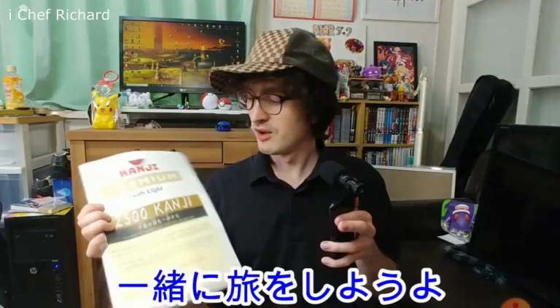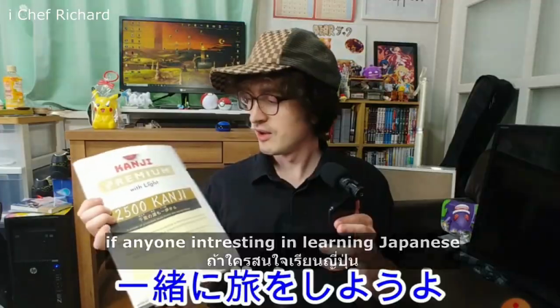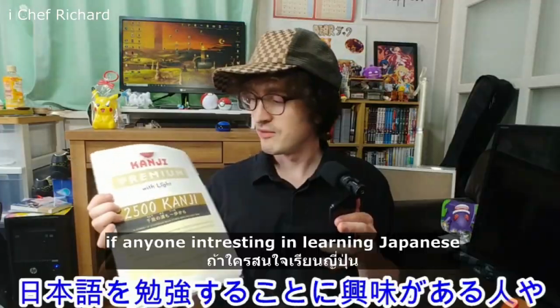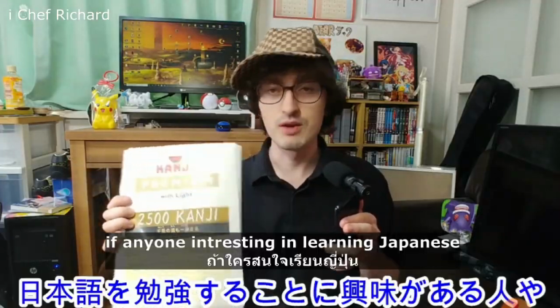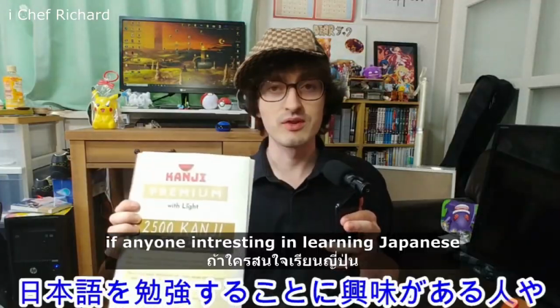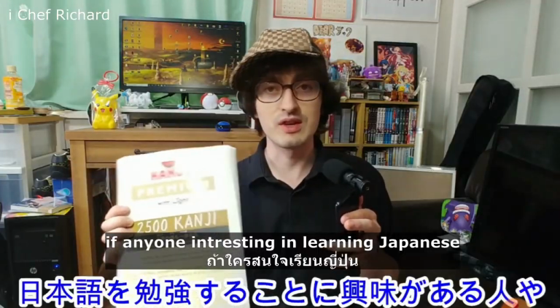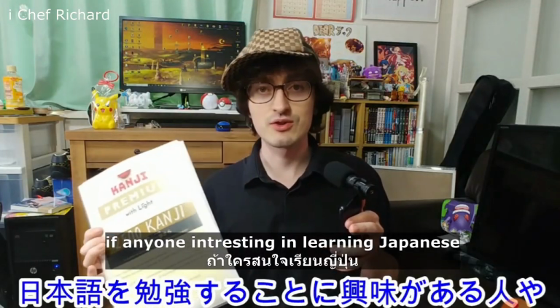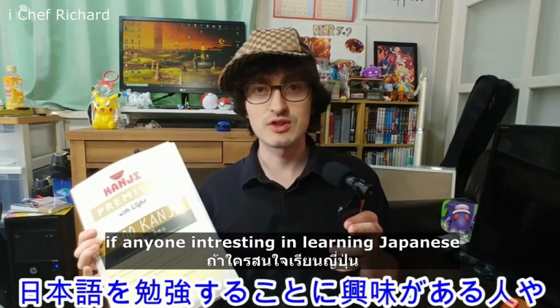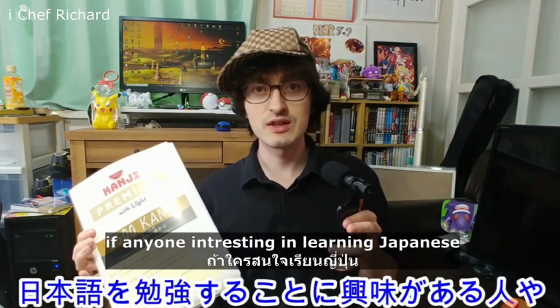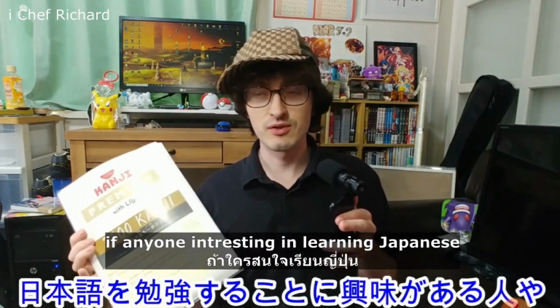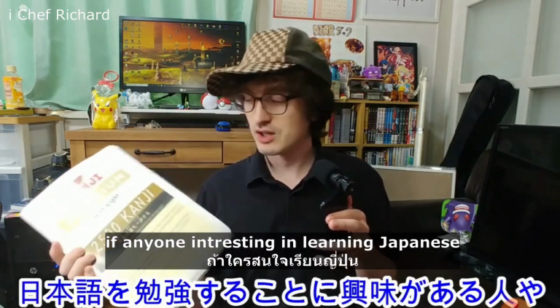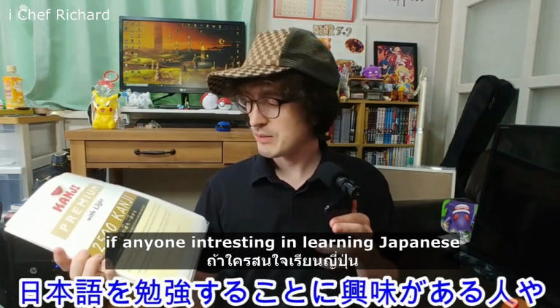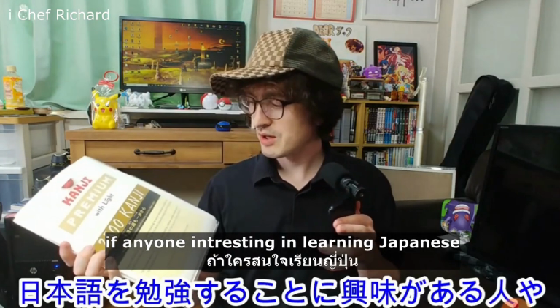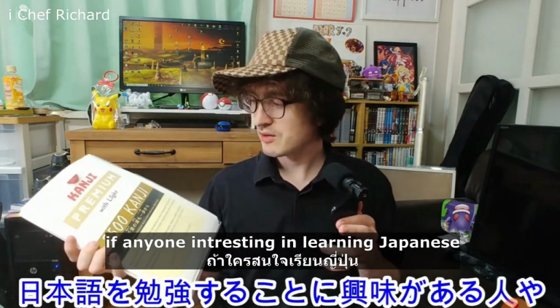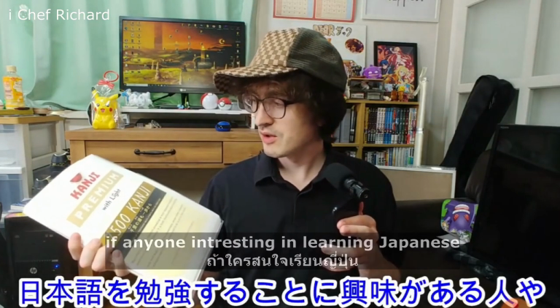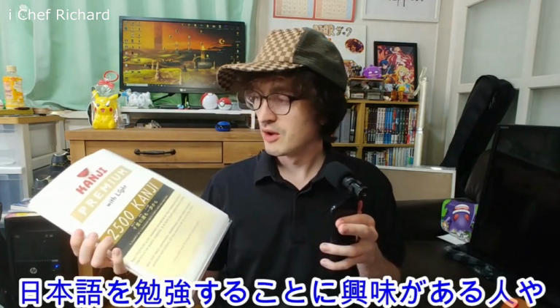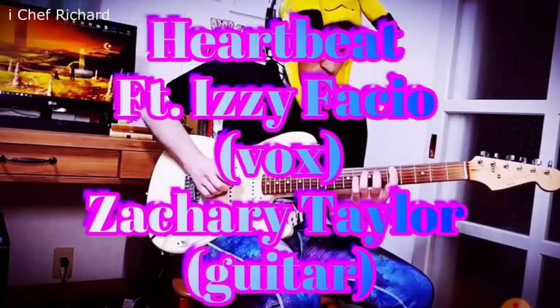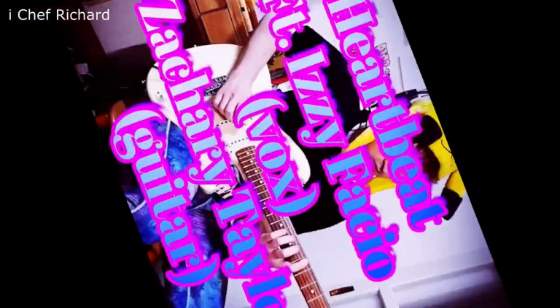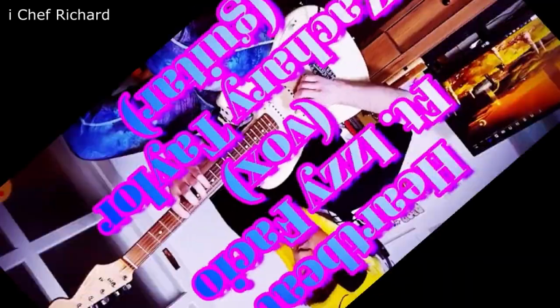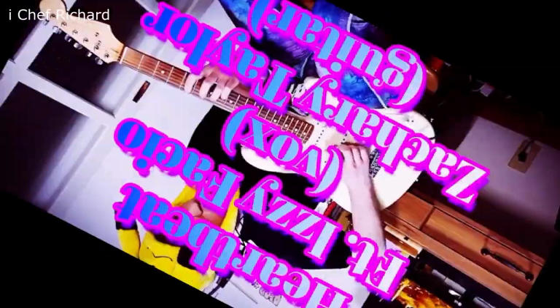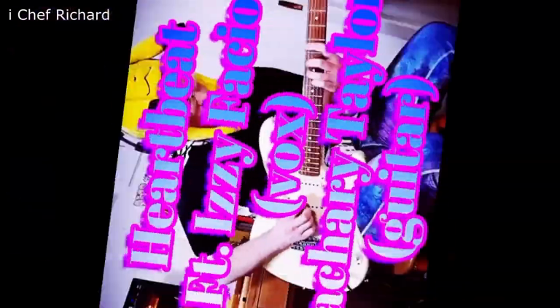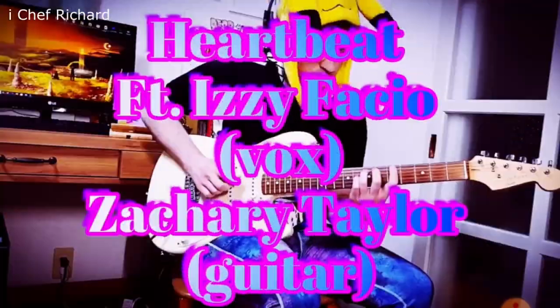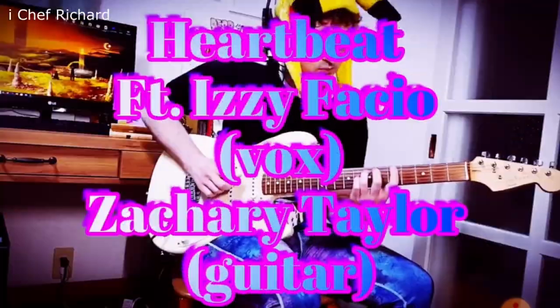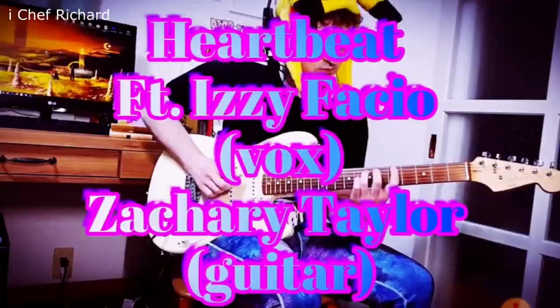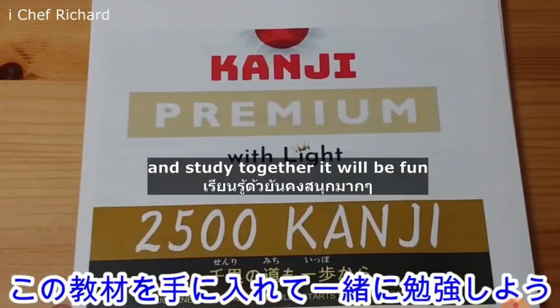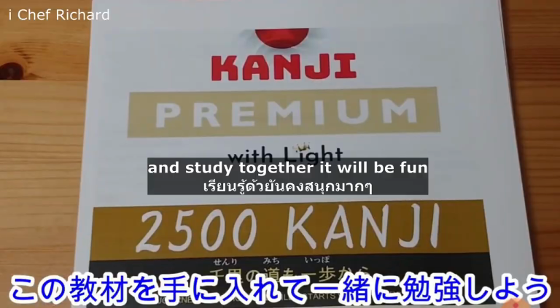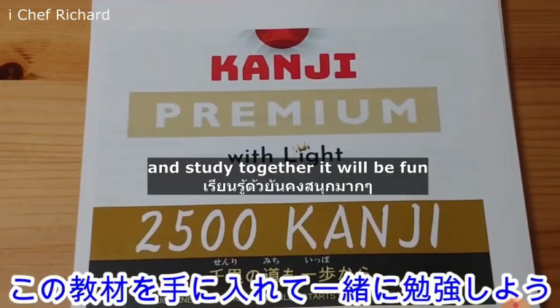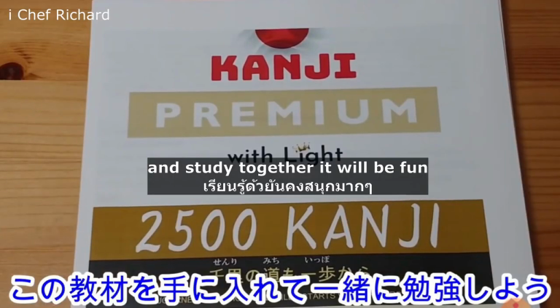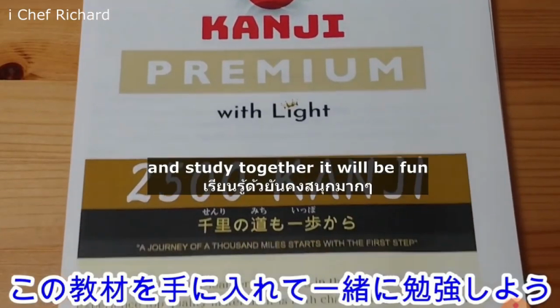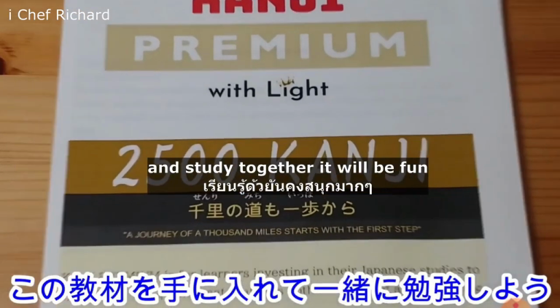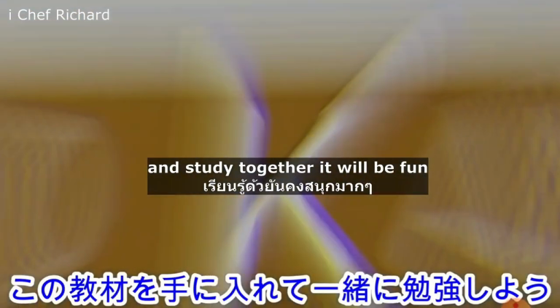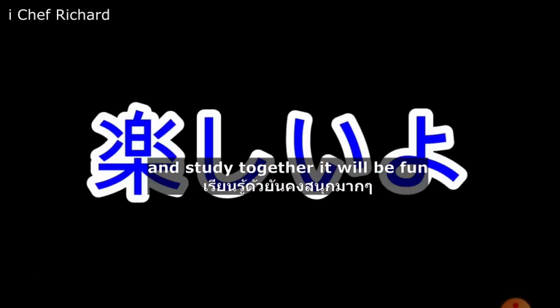If anyone's interested in learning Japanese and studying together, it'll be fun.